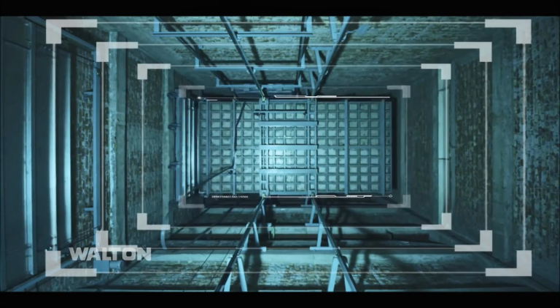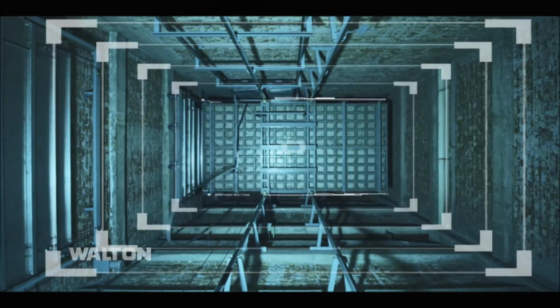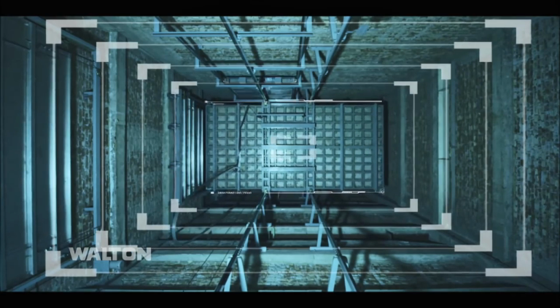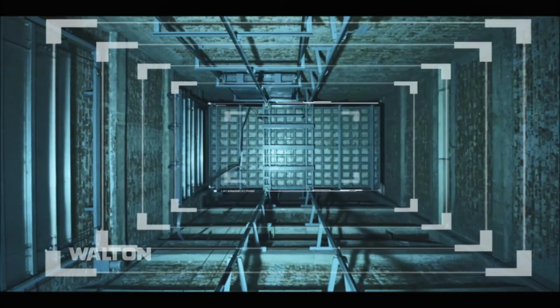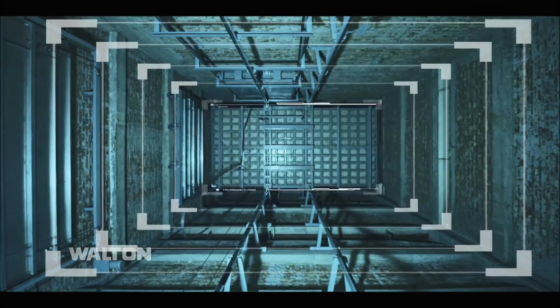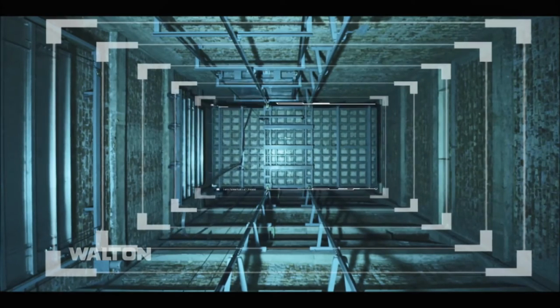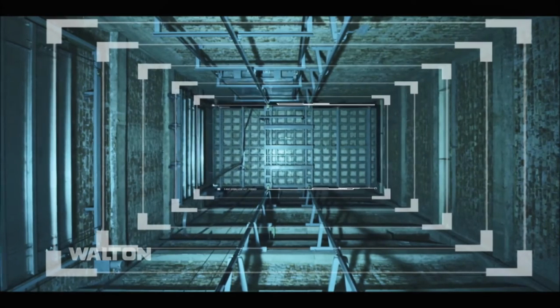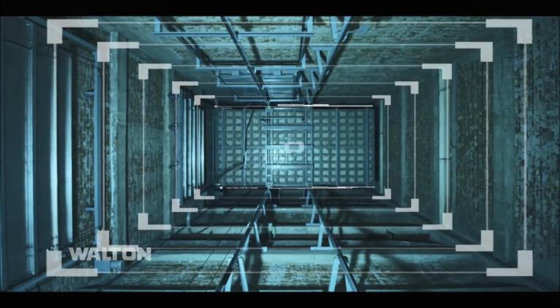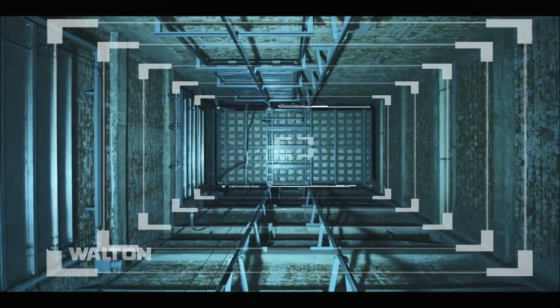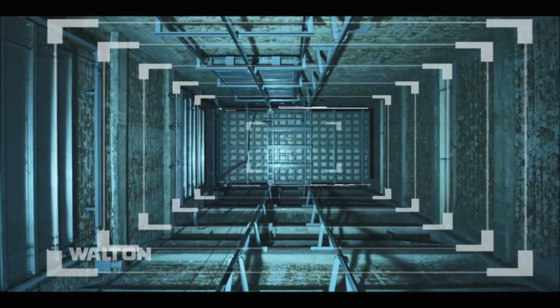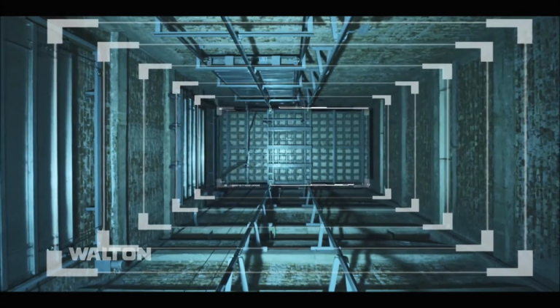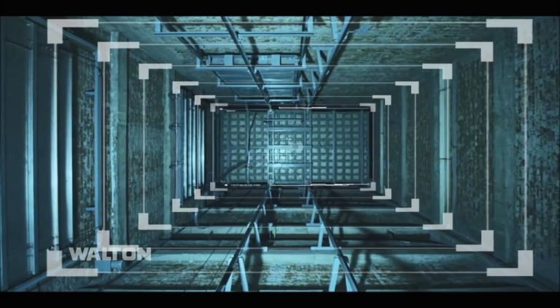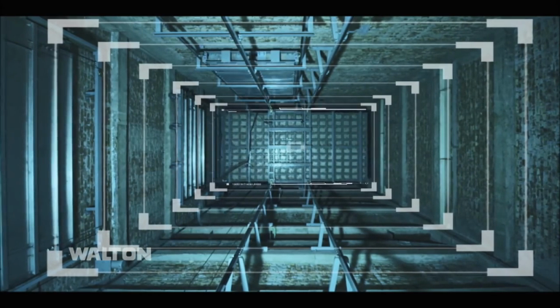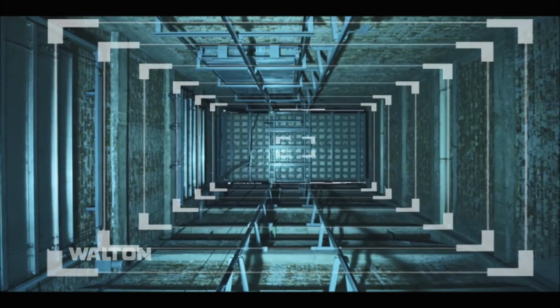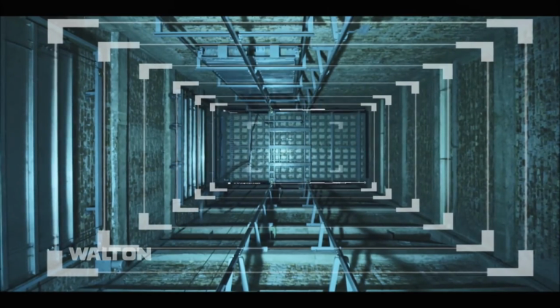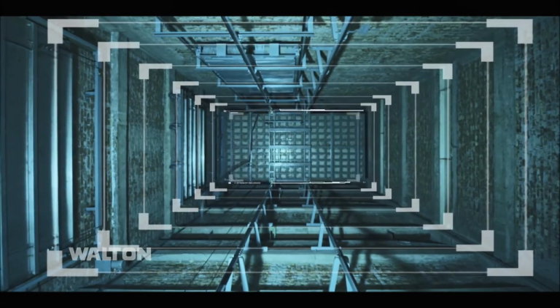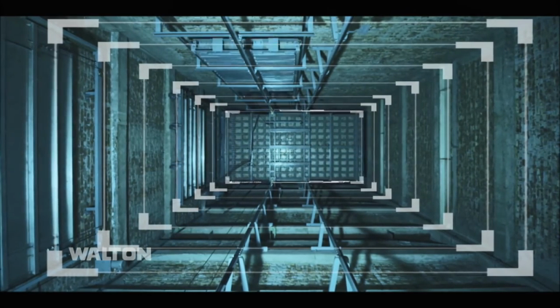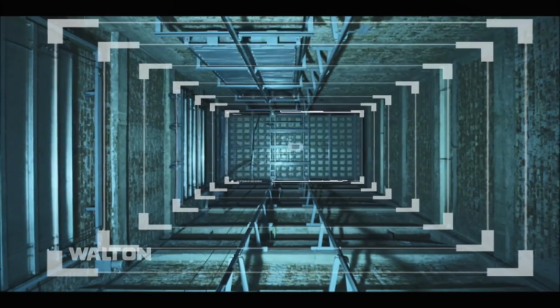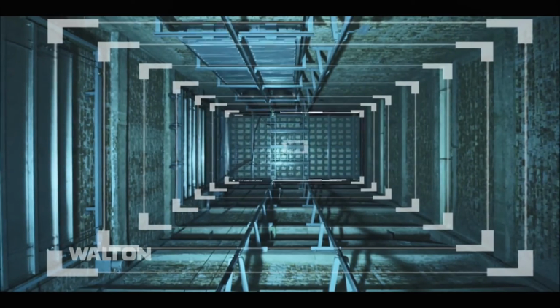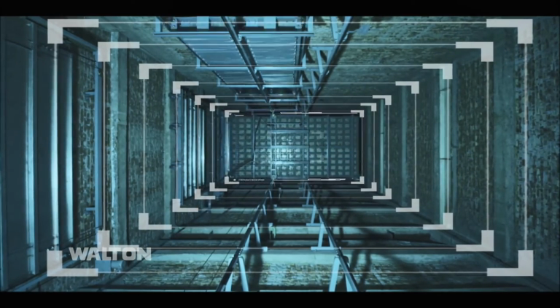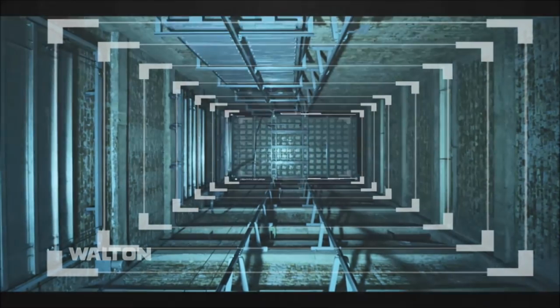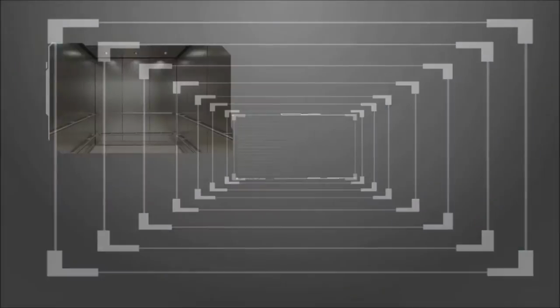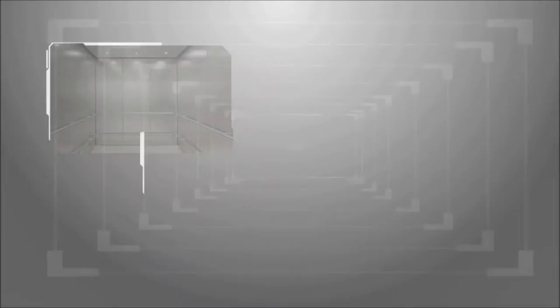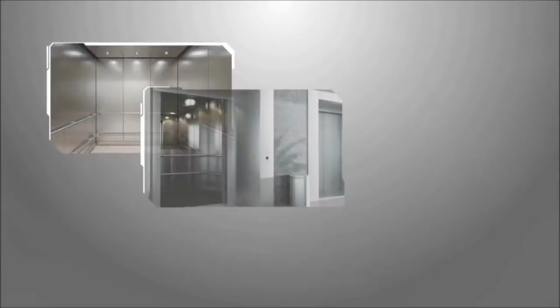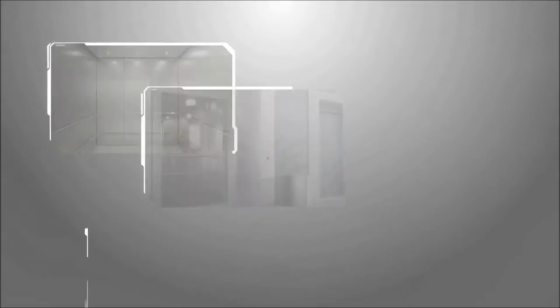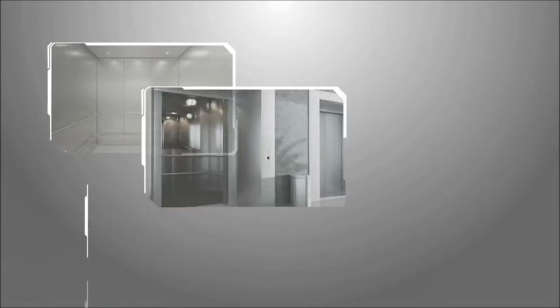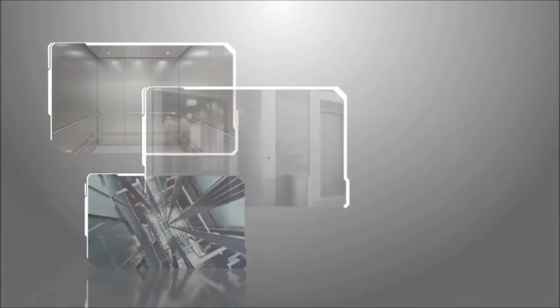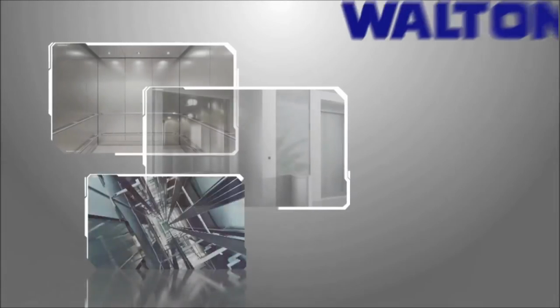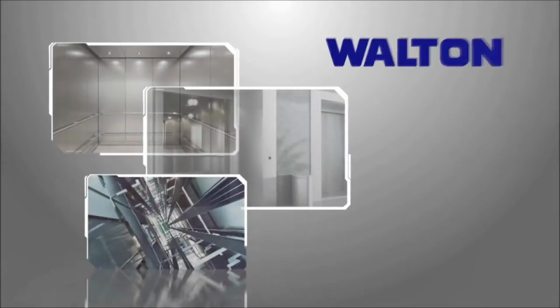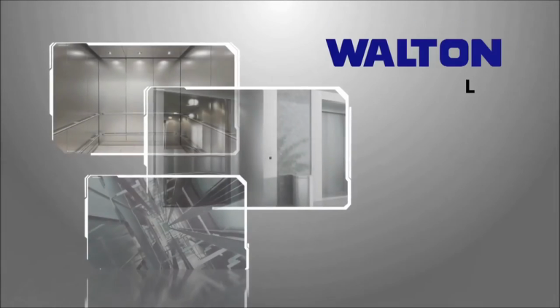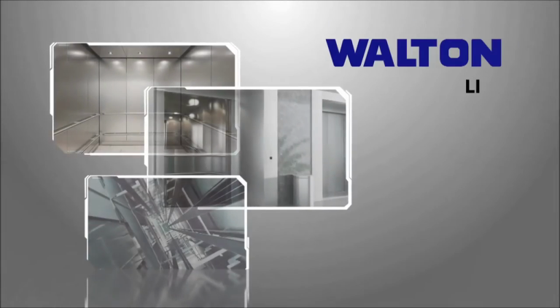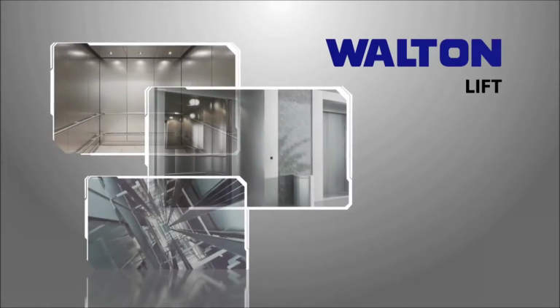Great feelings on vertical motion. Walton — it's our product.